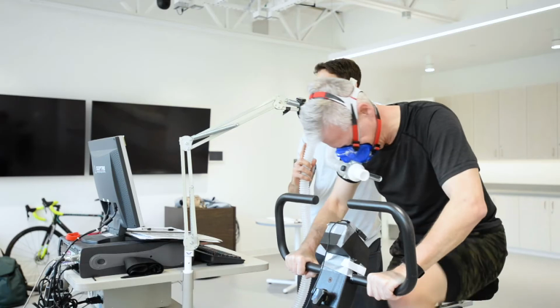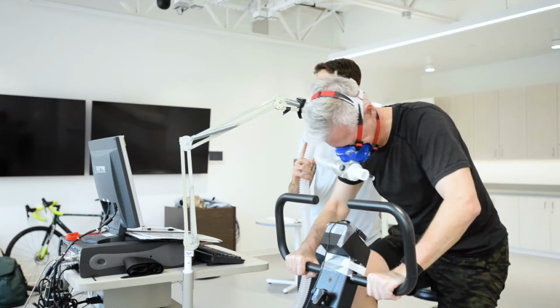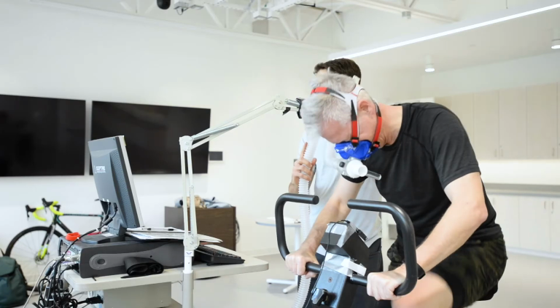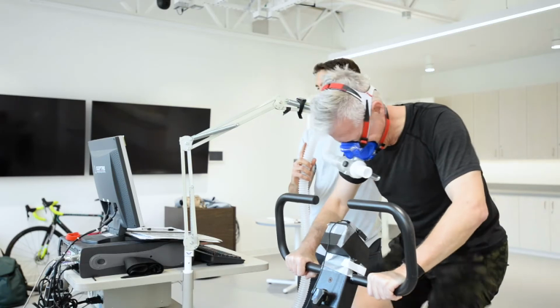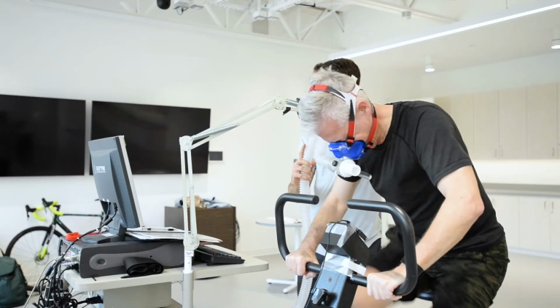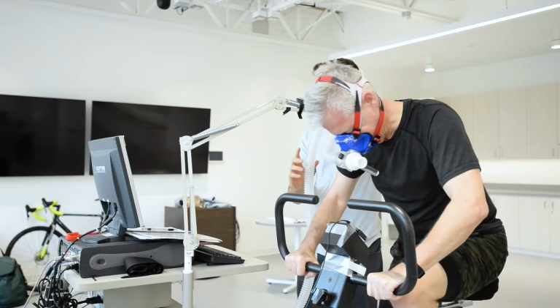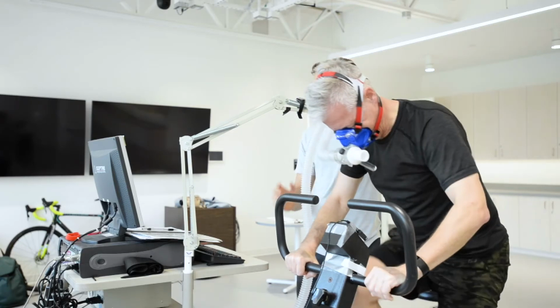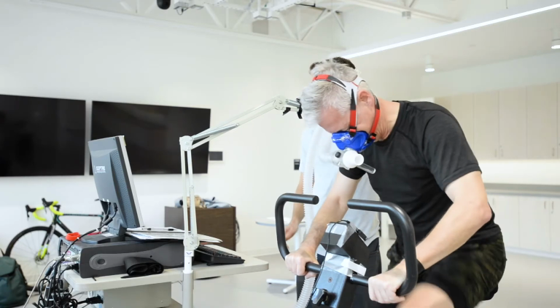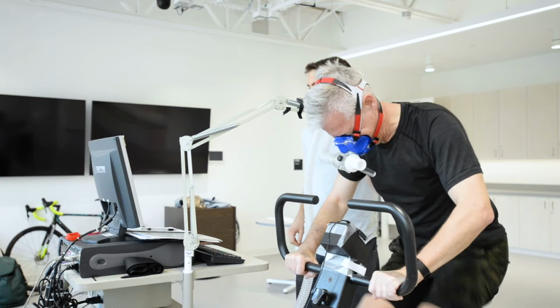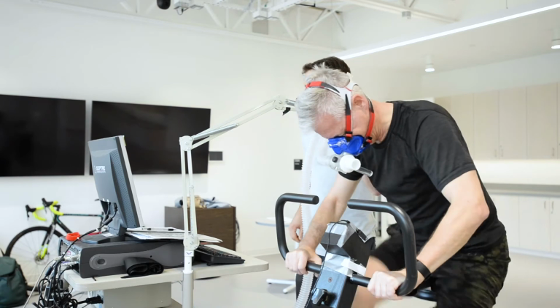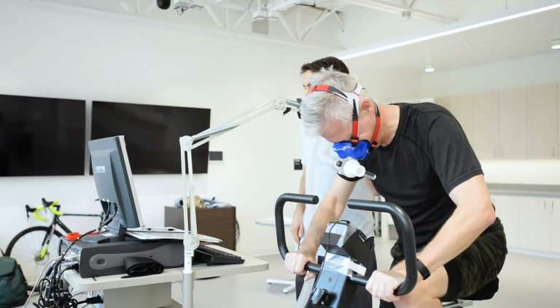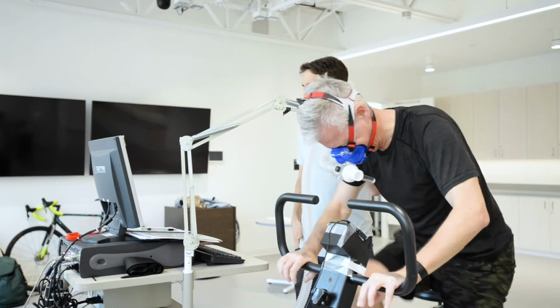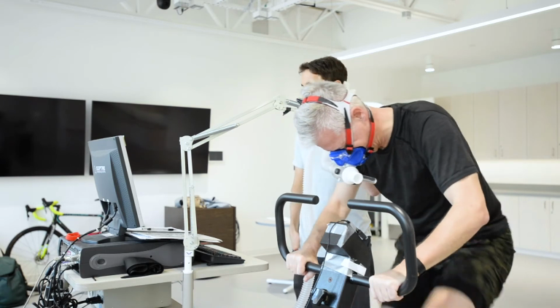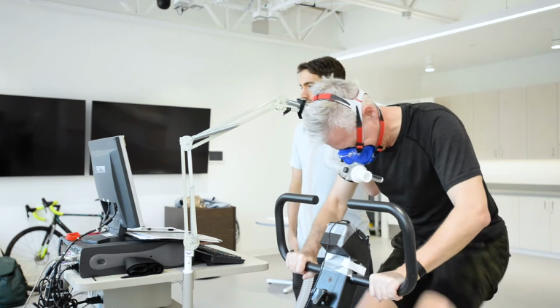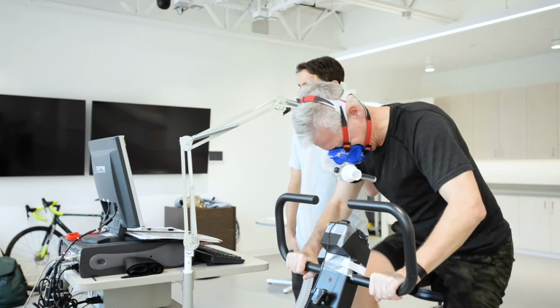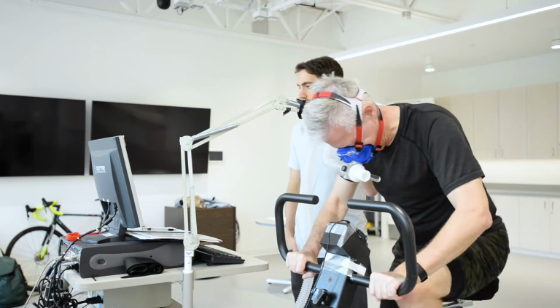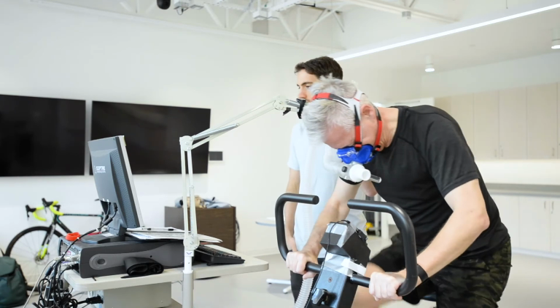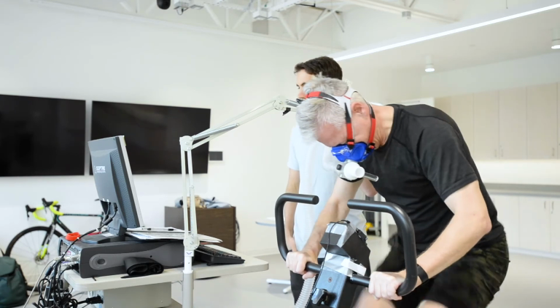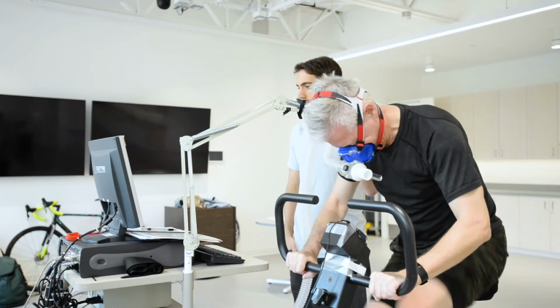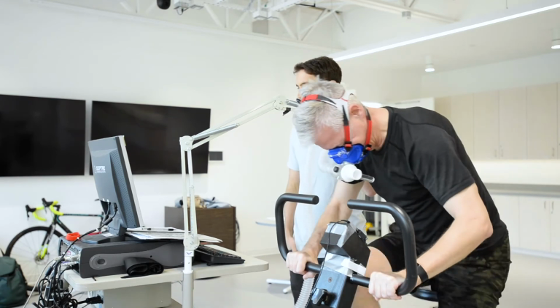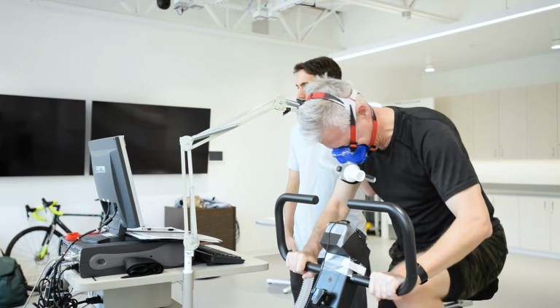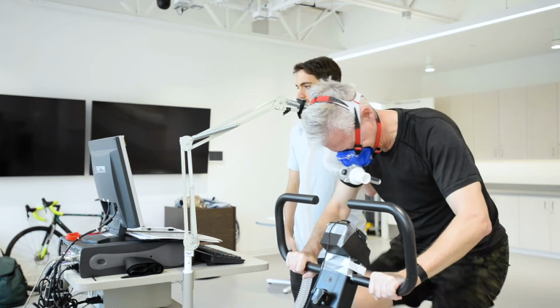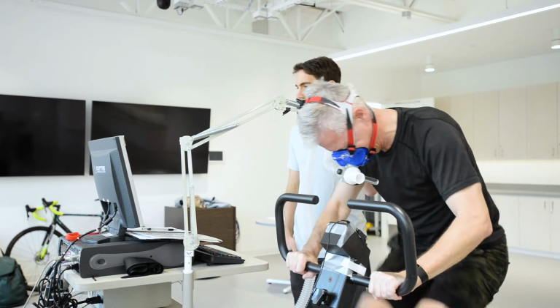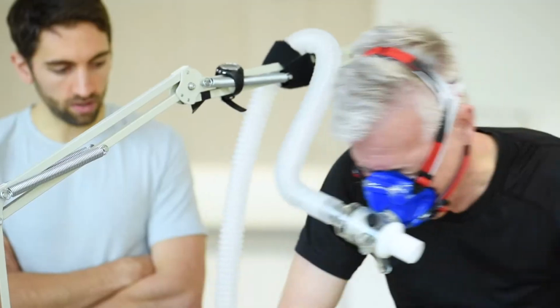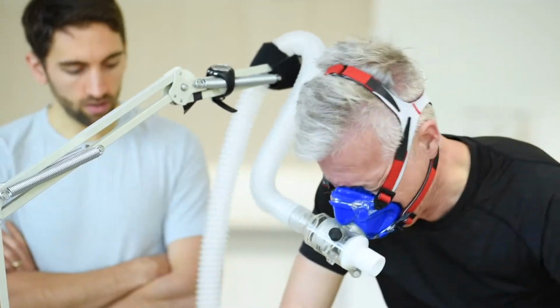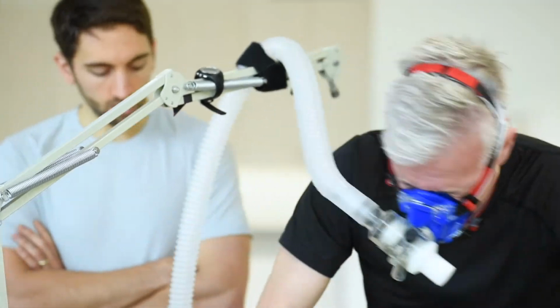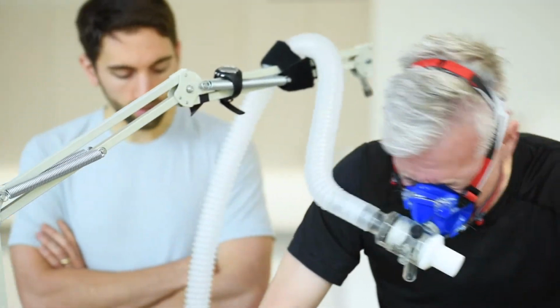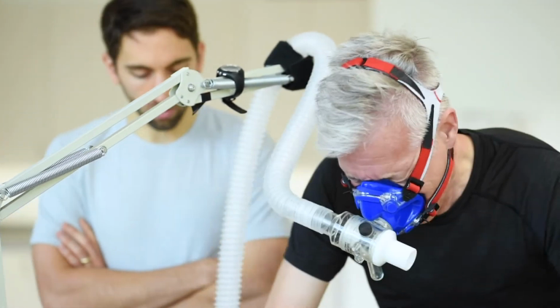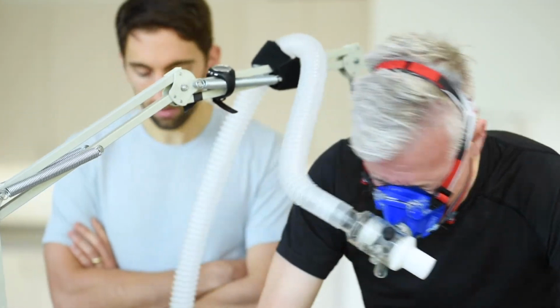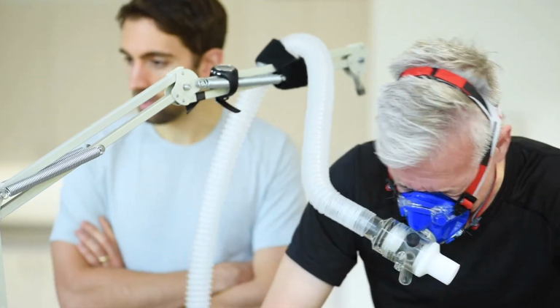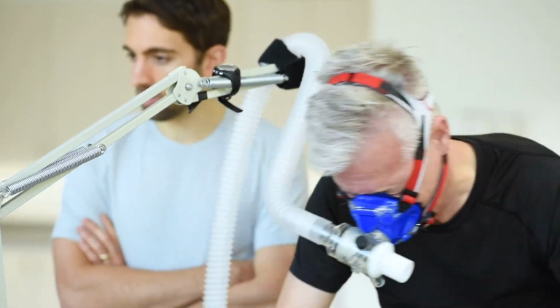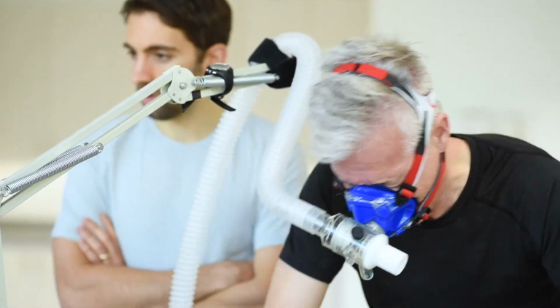Keep going, keep going, come on. Another minute here, keep going. Make circles, go, go, go, go. Come on. Keep going, keep going.